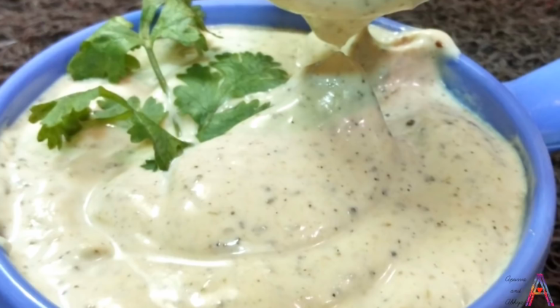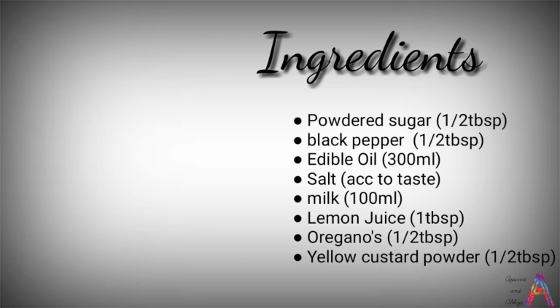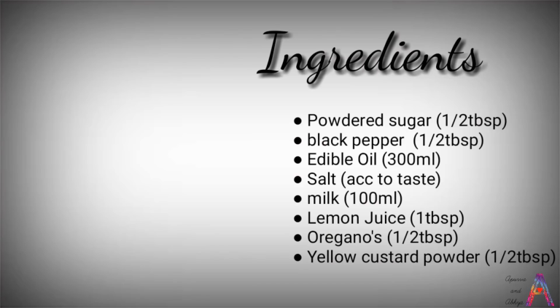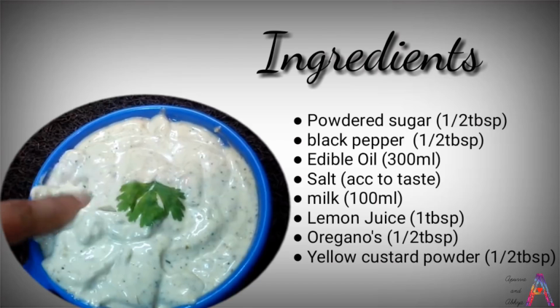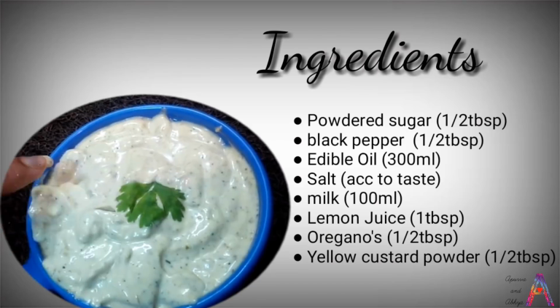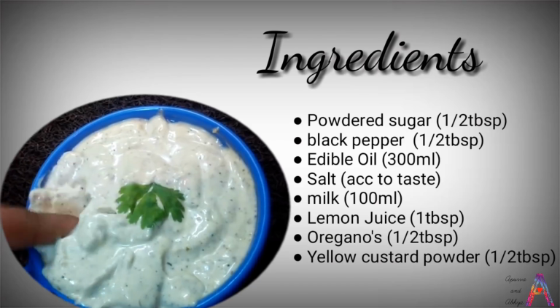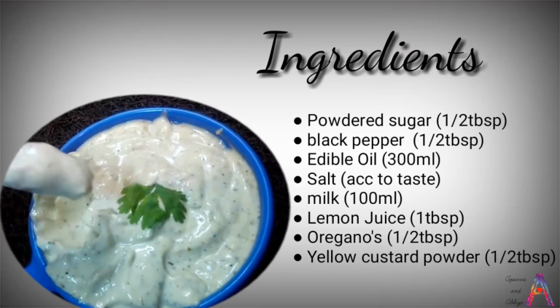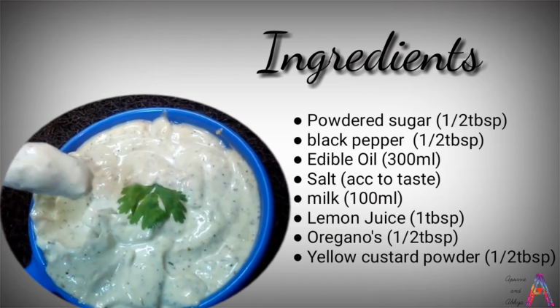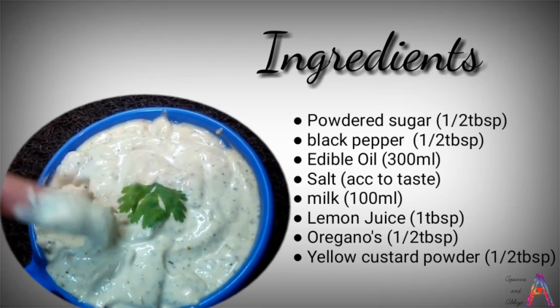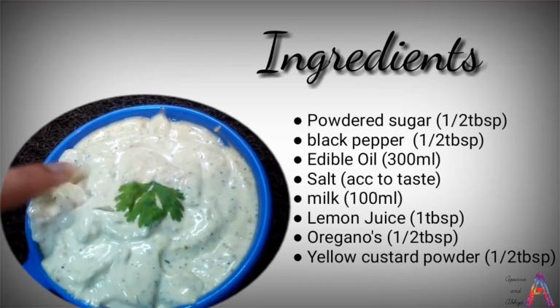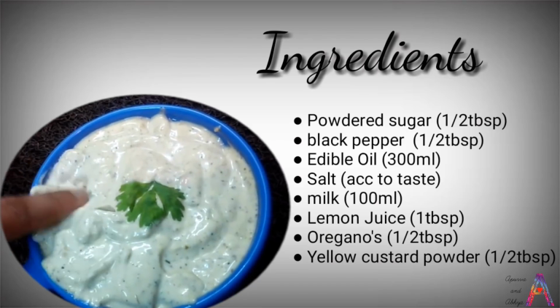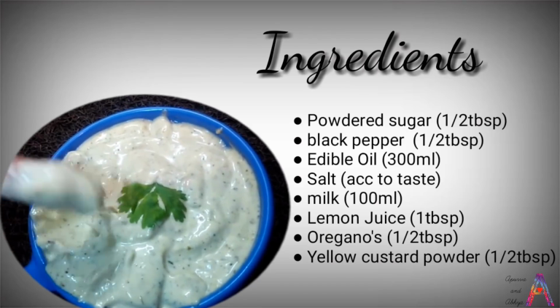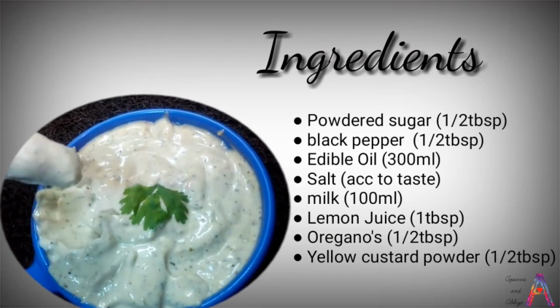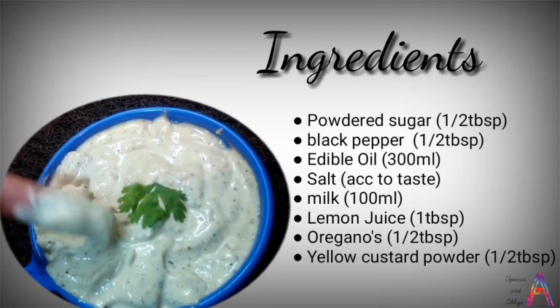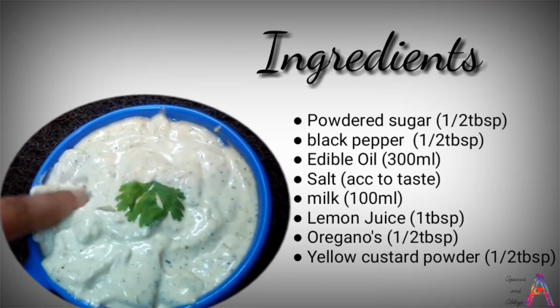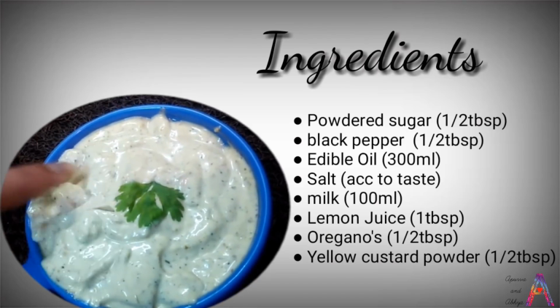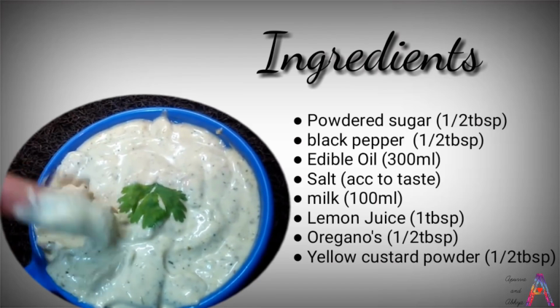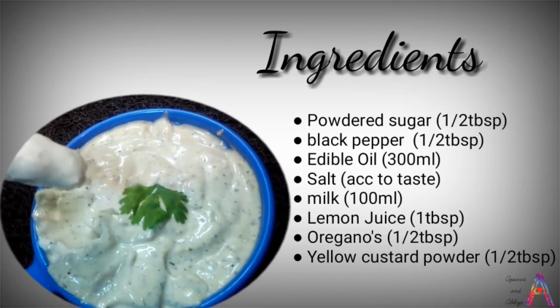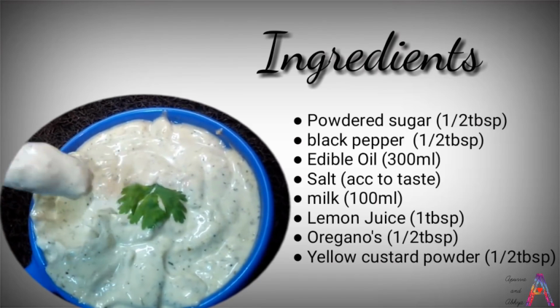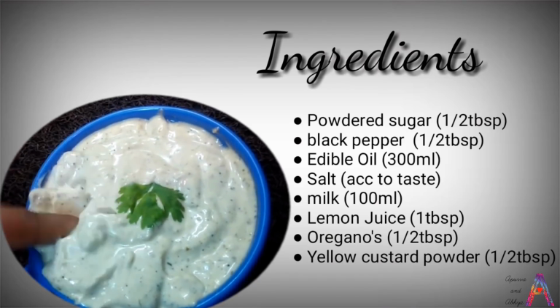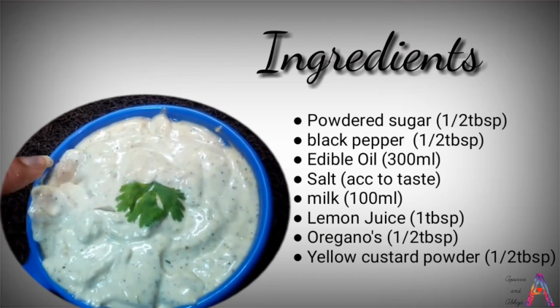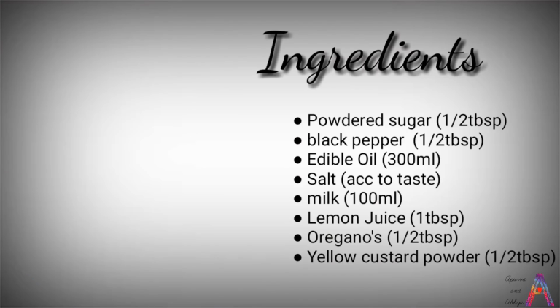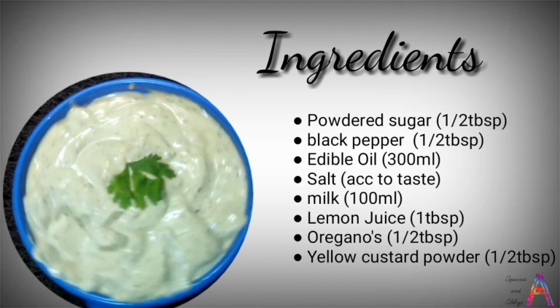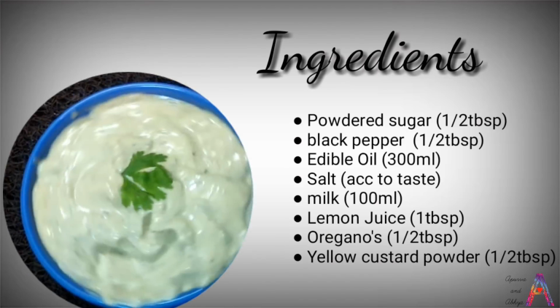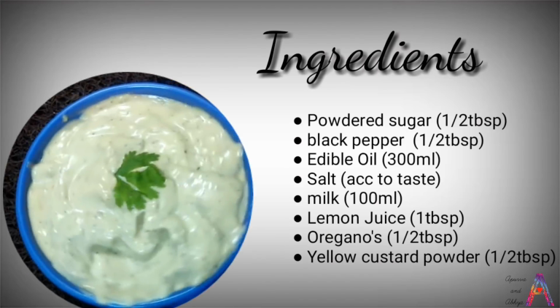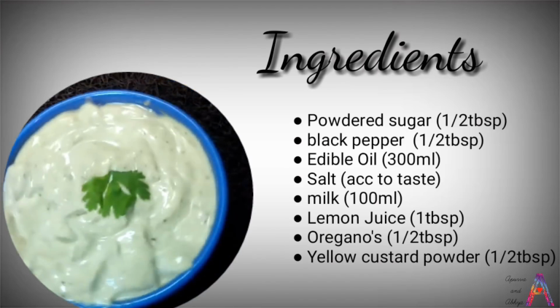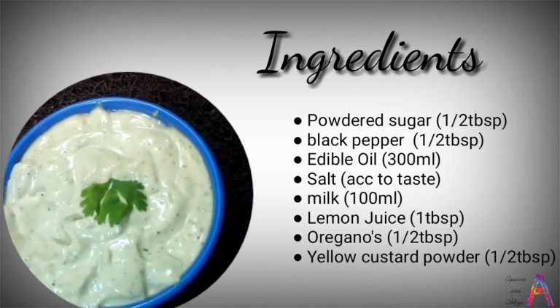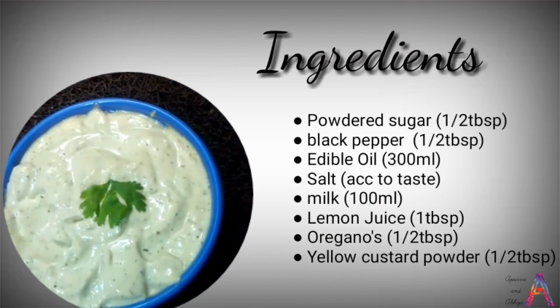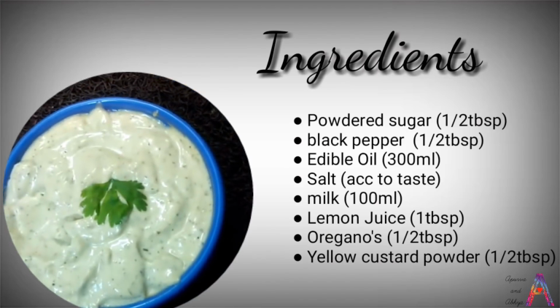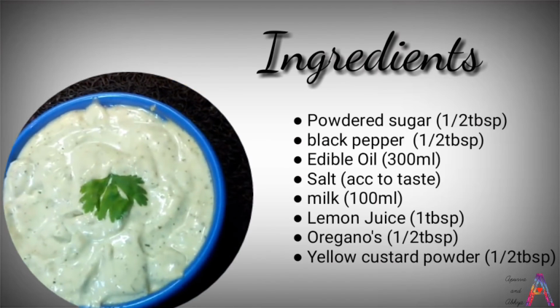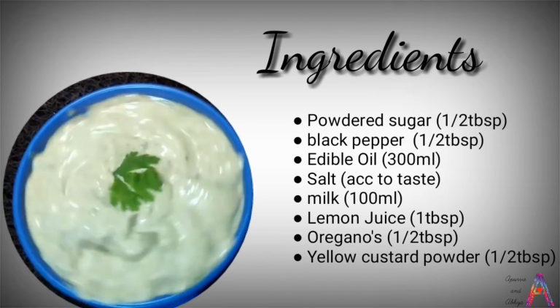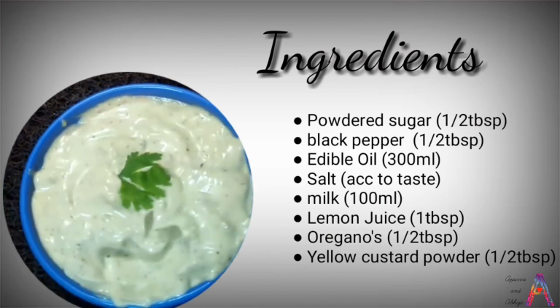Take the perfect ingredients, mix them together and you are ready to spread.